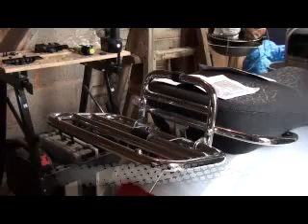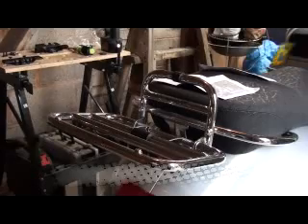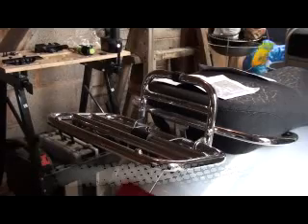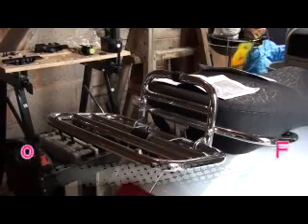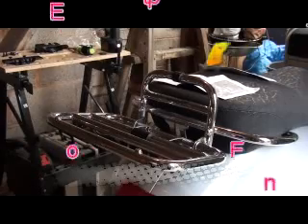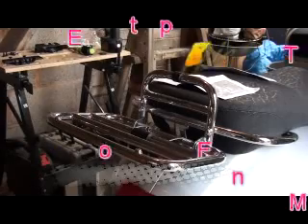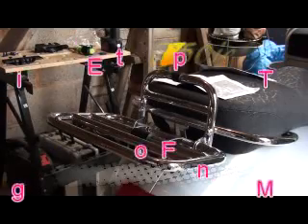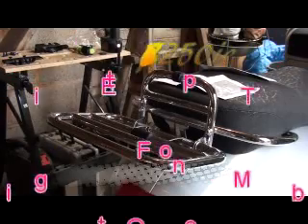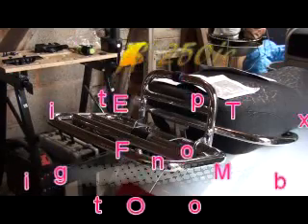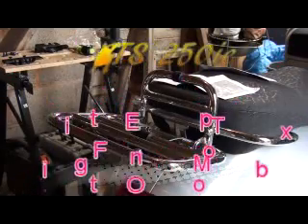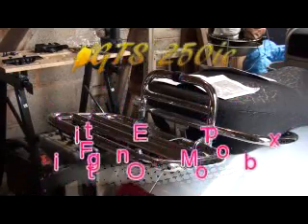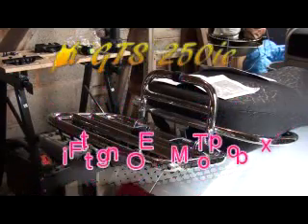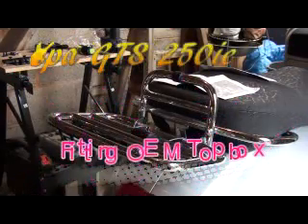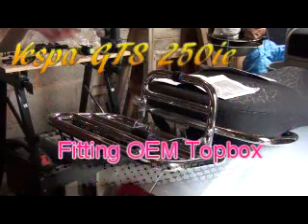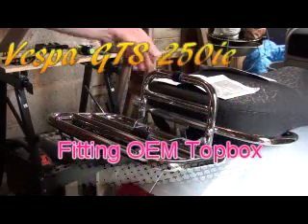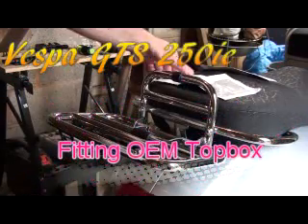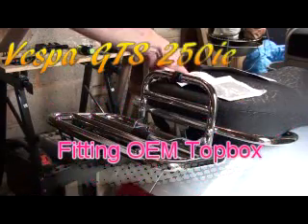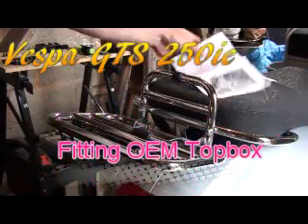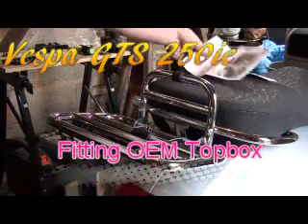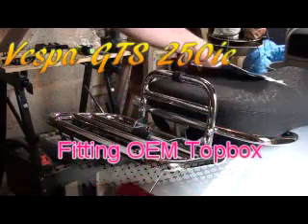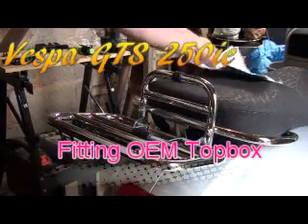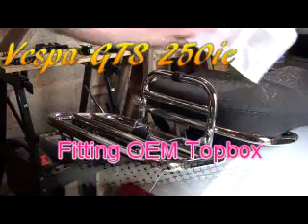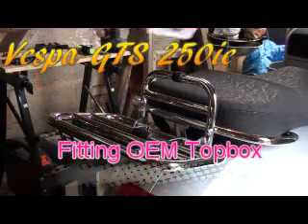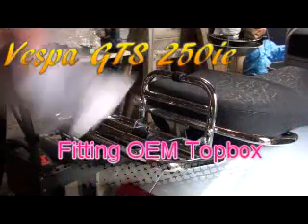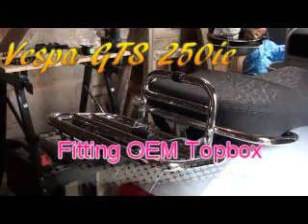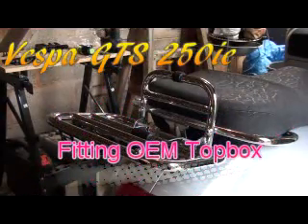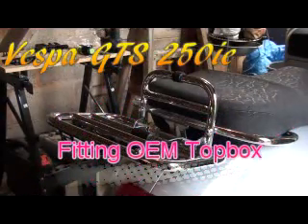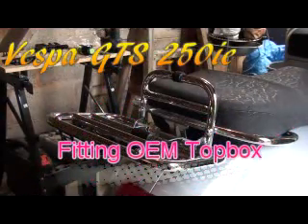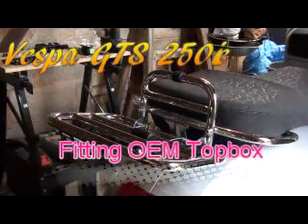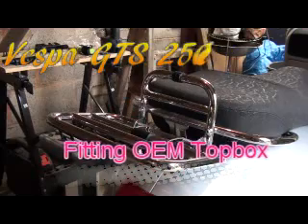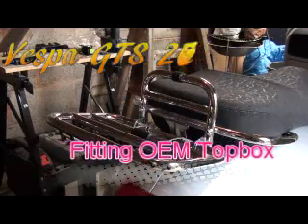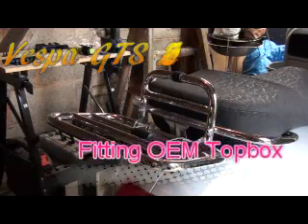Hello again, and welcome to how to fit a Vespa top box to a GTS 250IE.